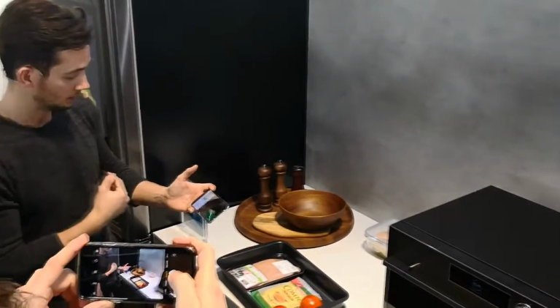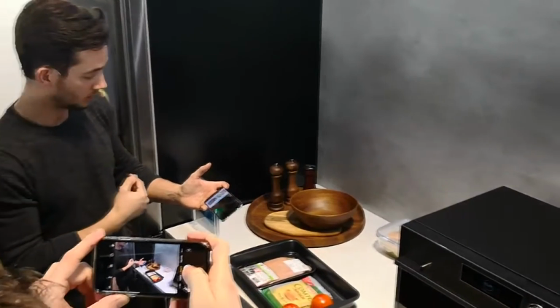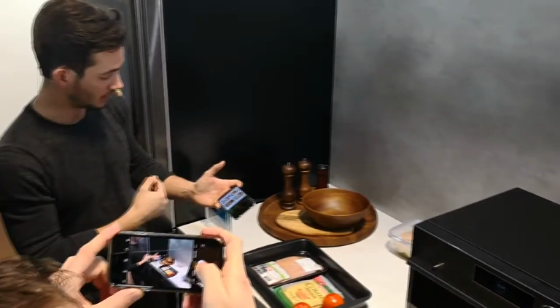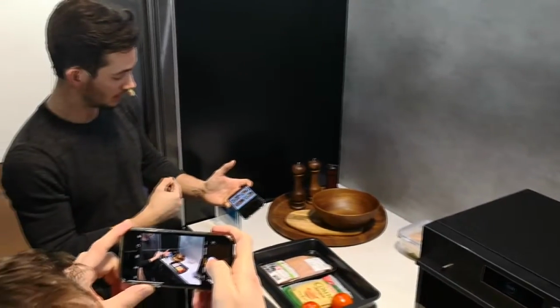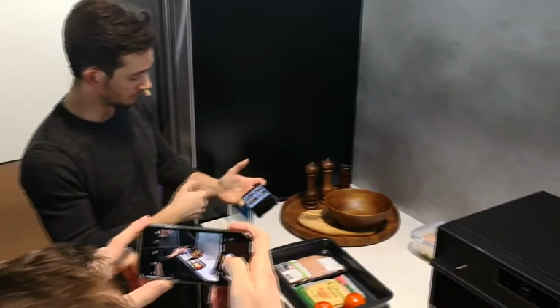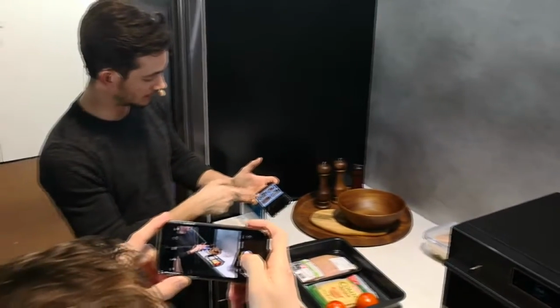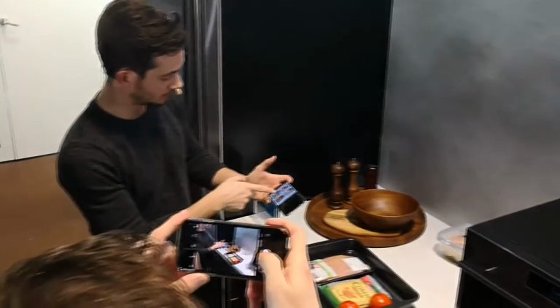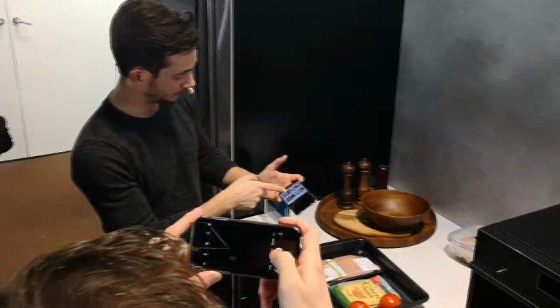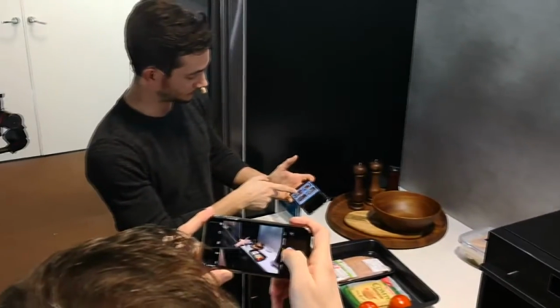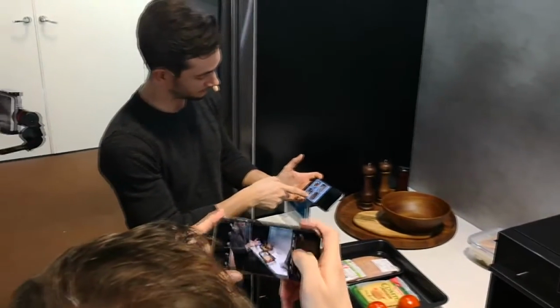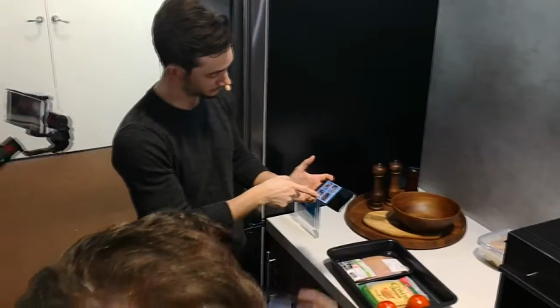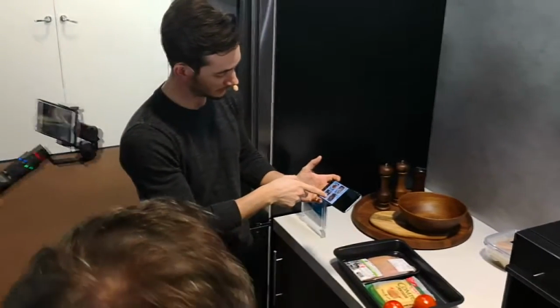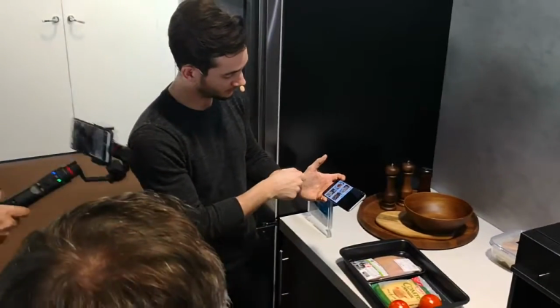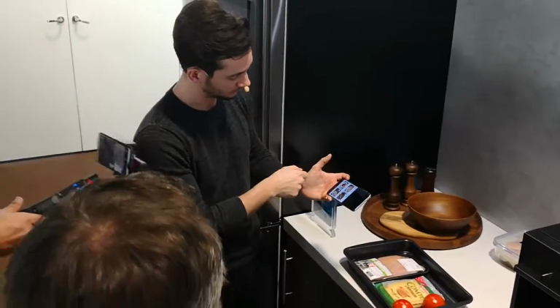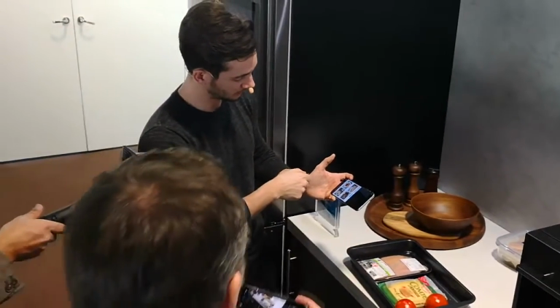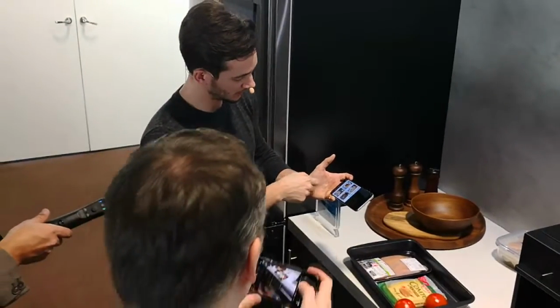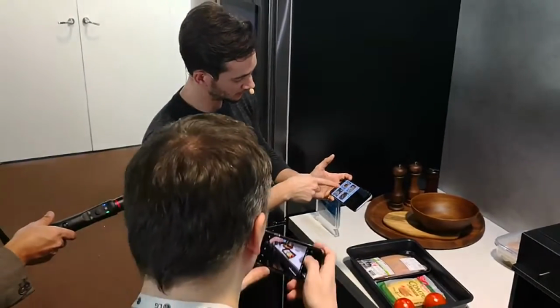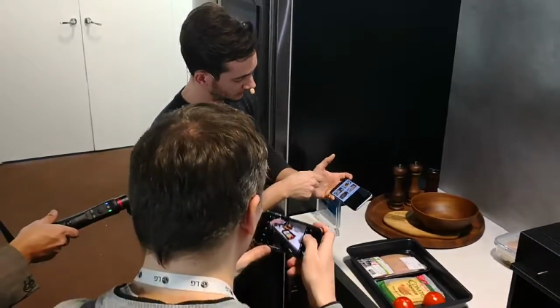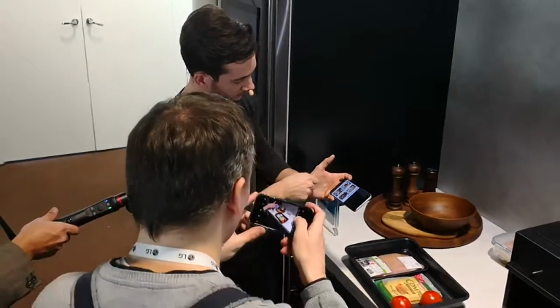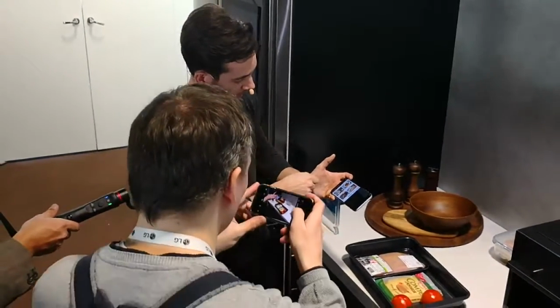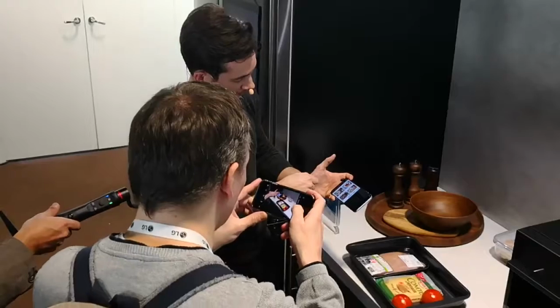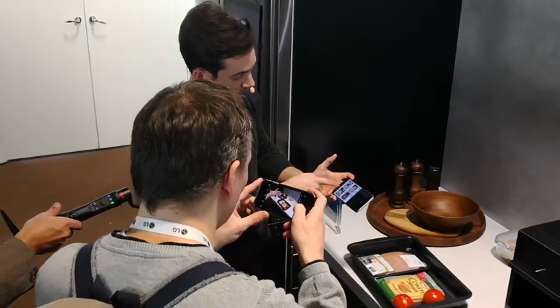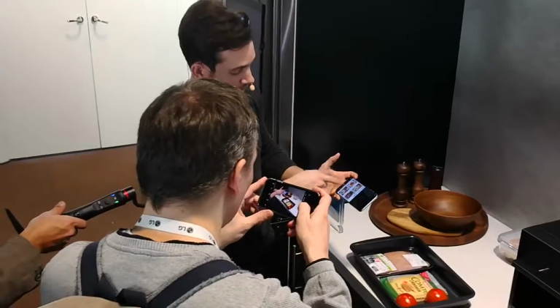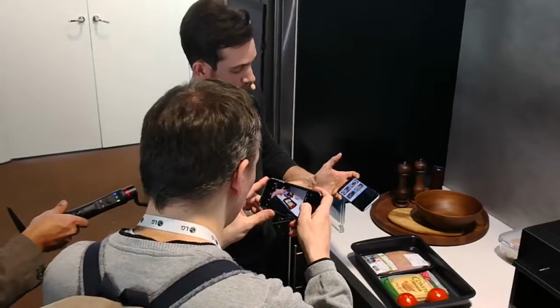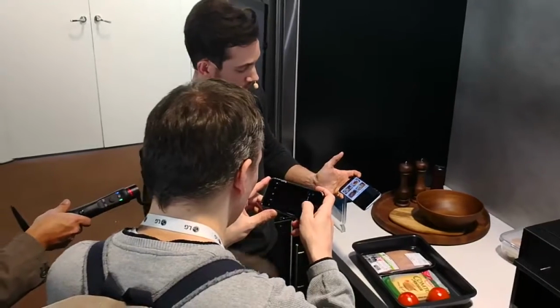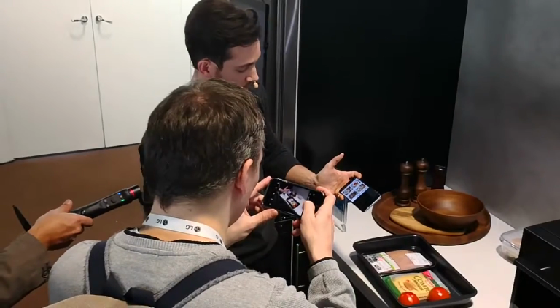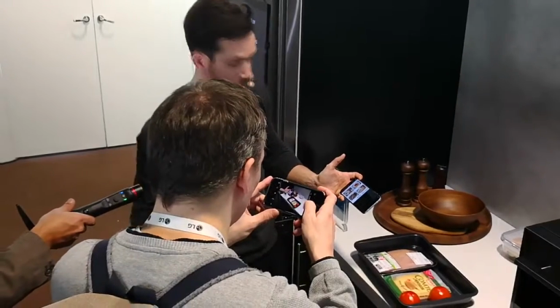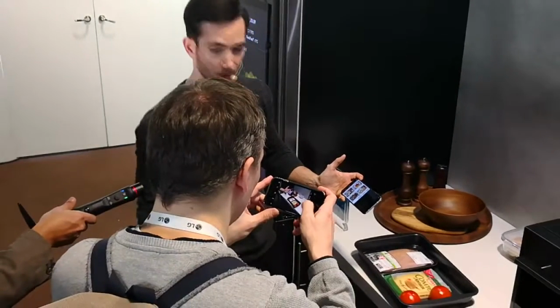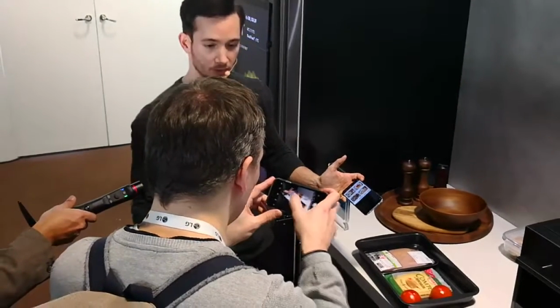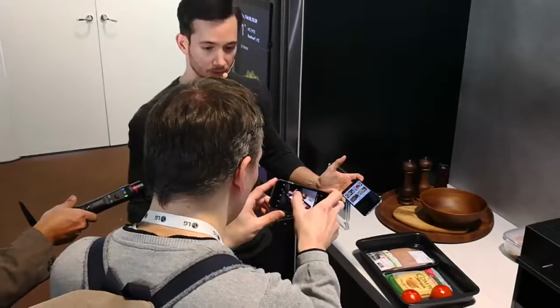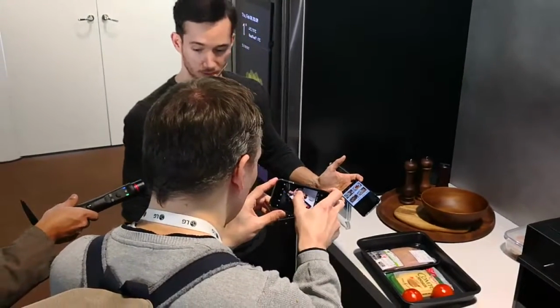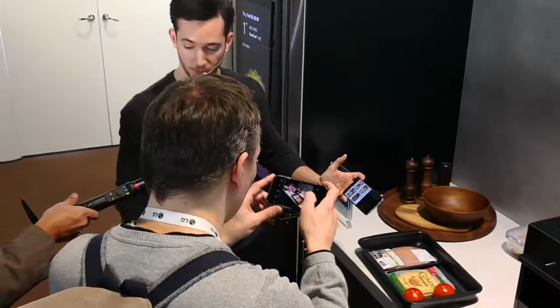I'm getting a salad dish, pasta dish, chicken sandwiches. Chicken sandwich is perfect.